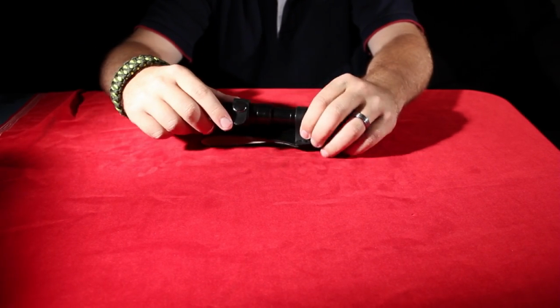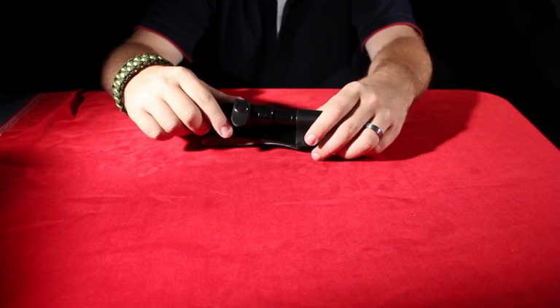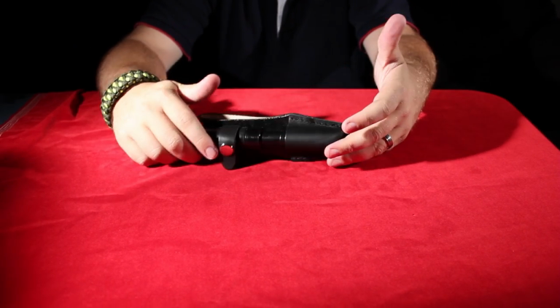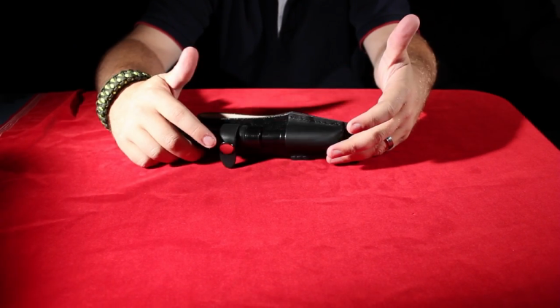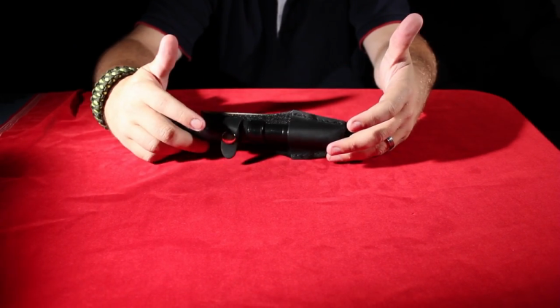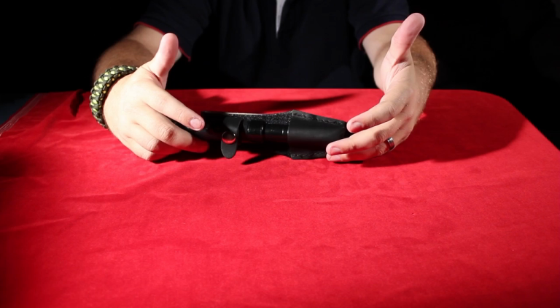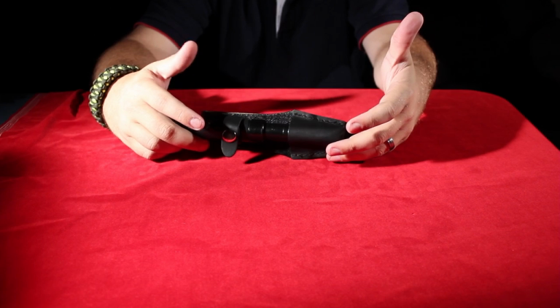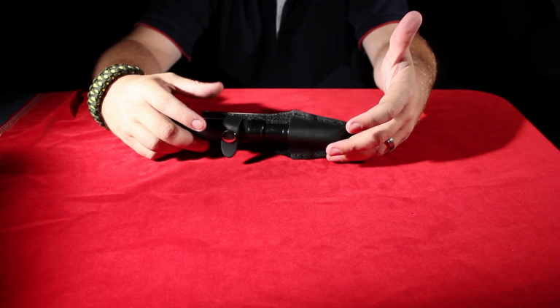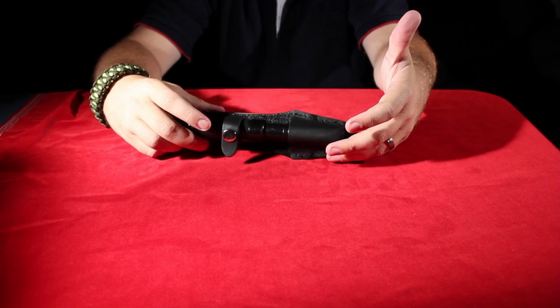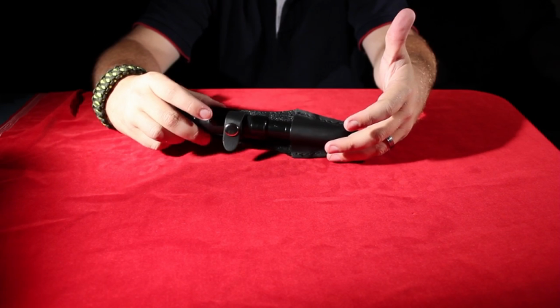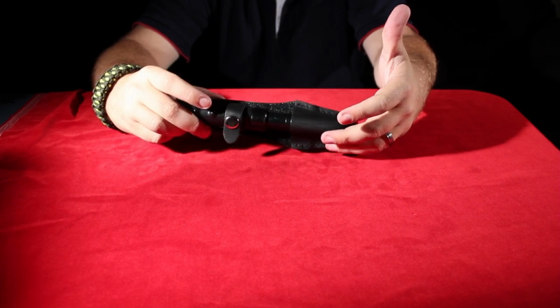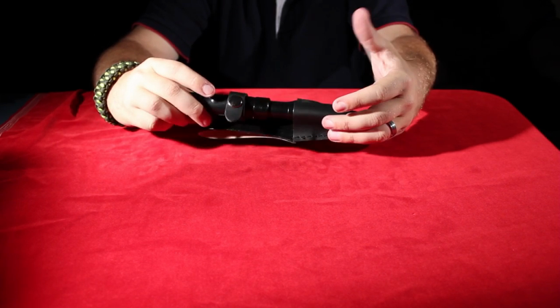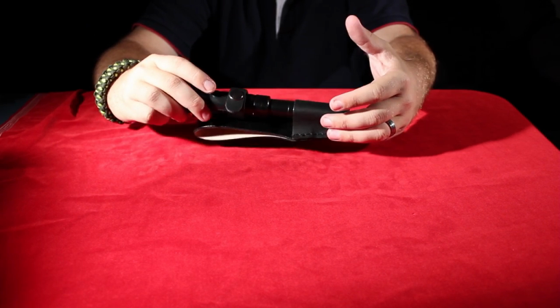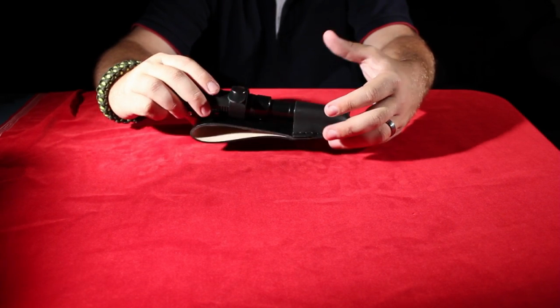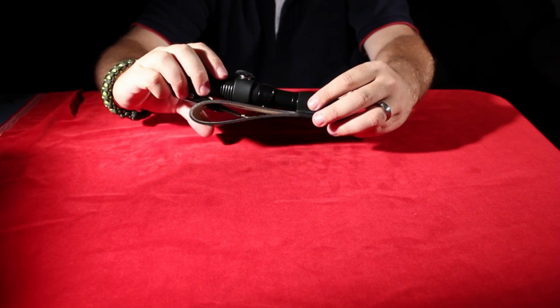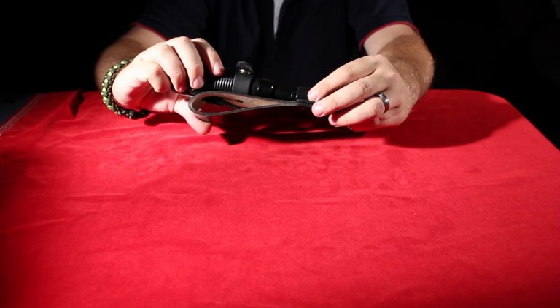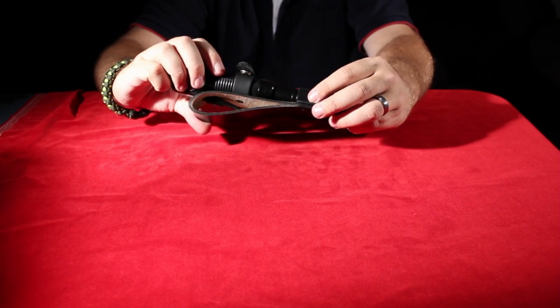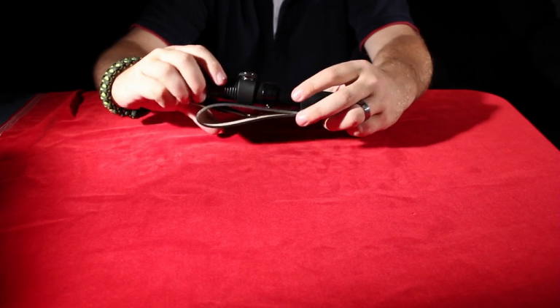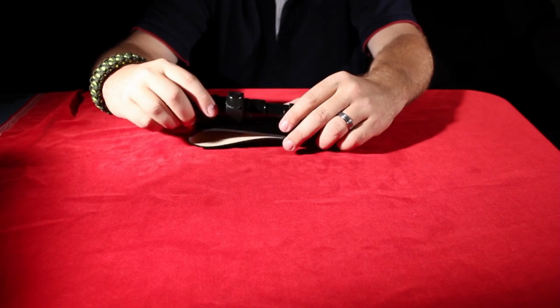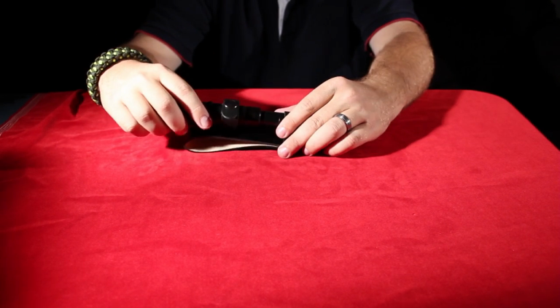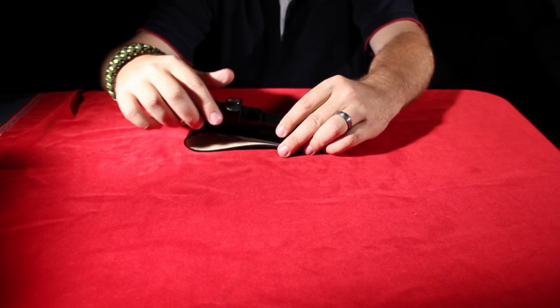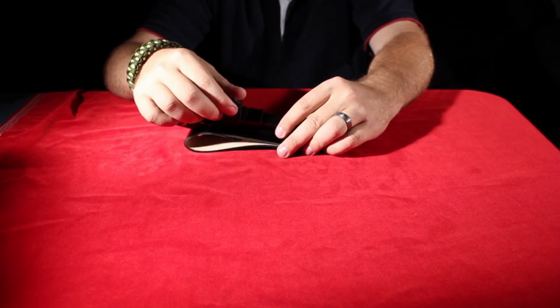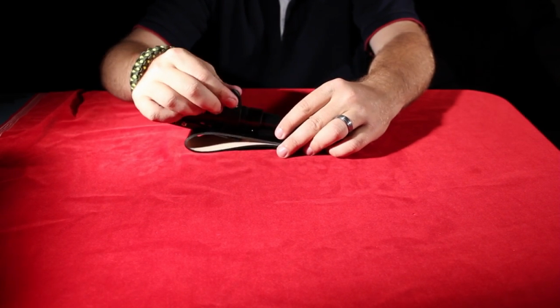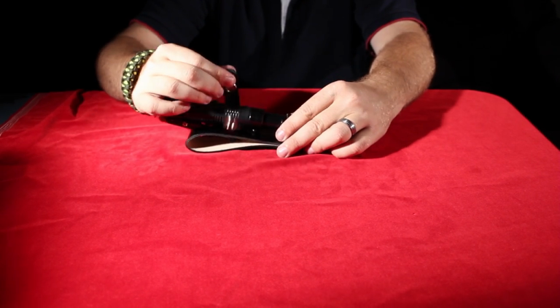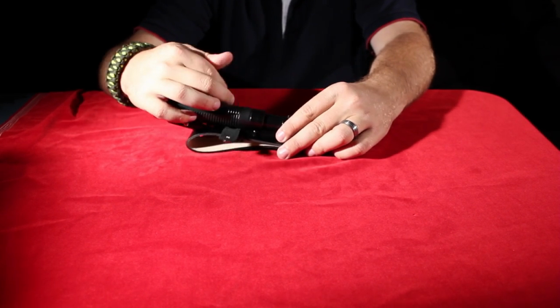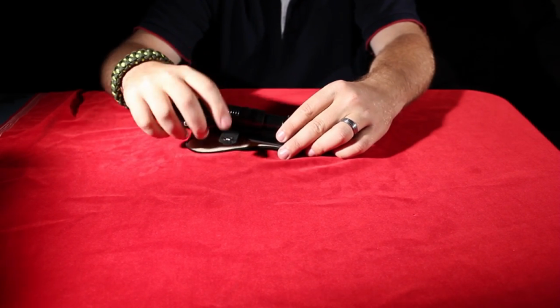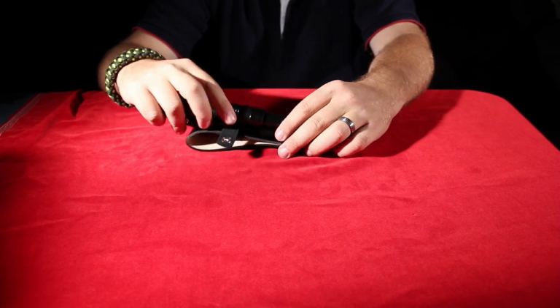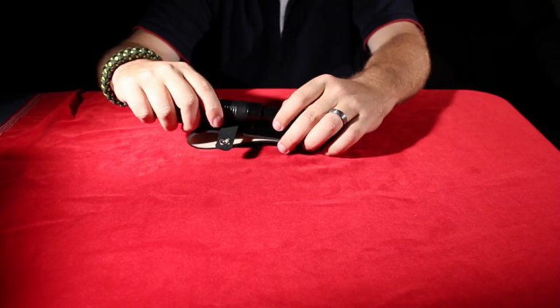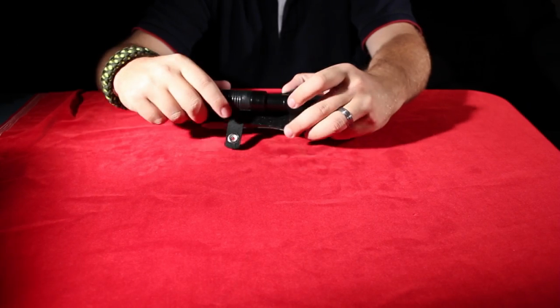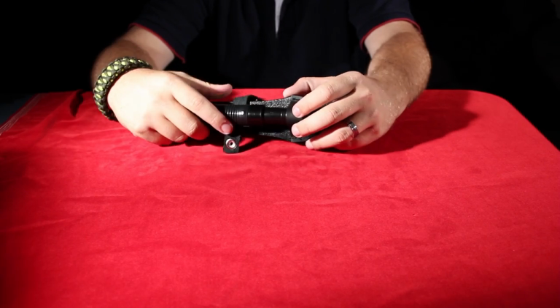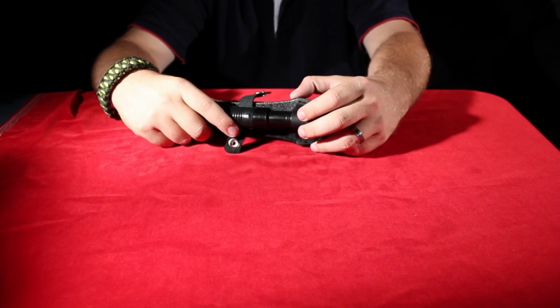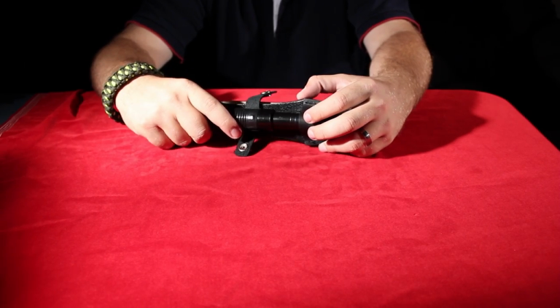It comes with its own sheath. You just put it on, strap it onto your belt, and away you go. It's got a snap enclosure.